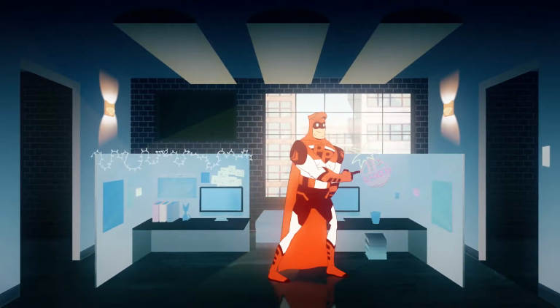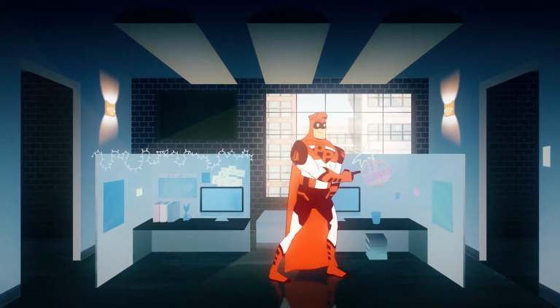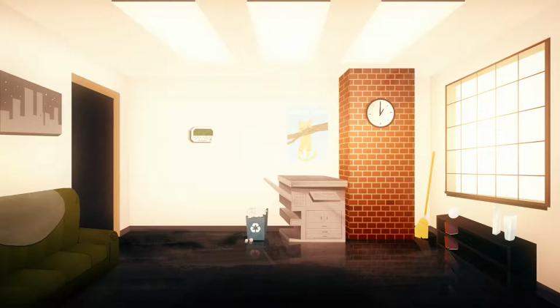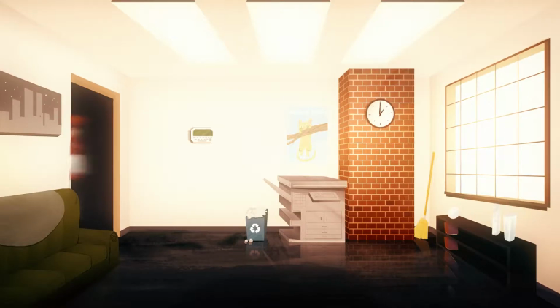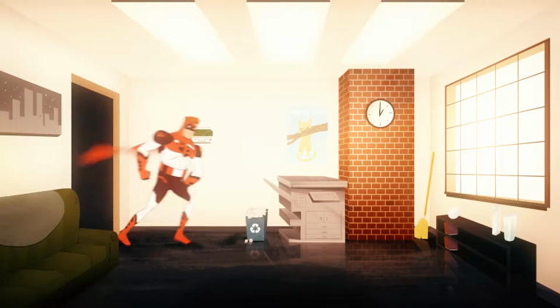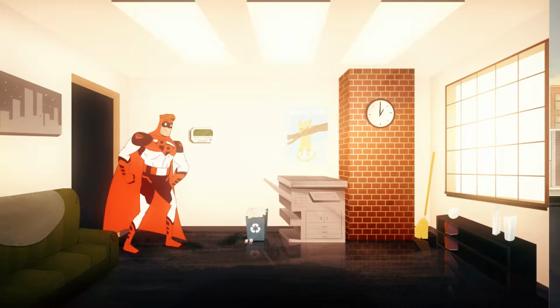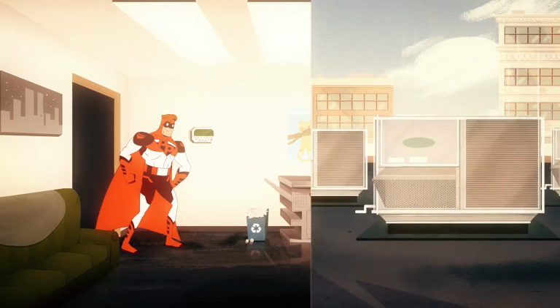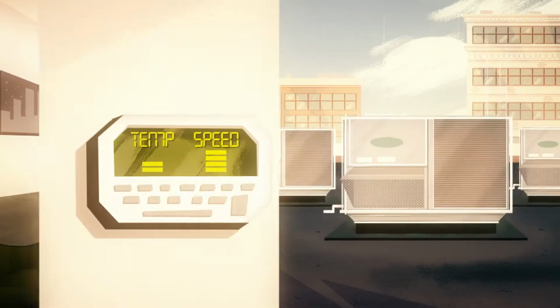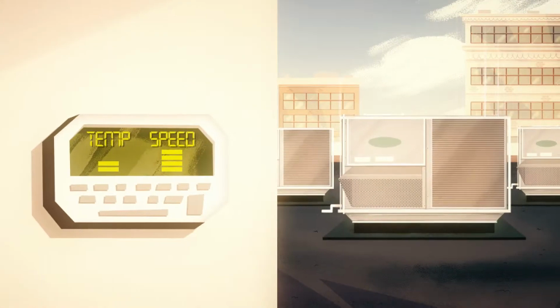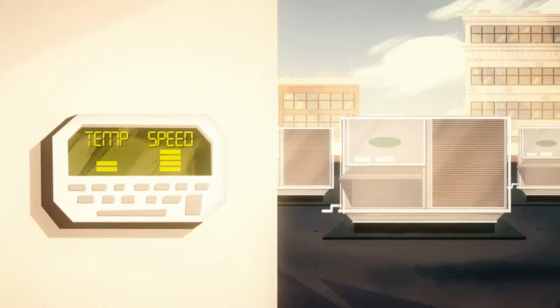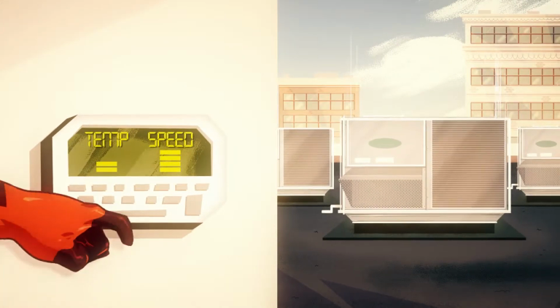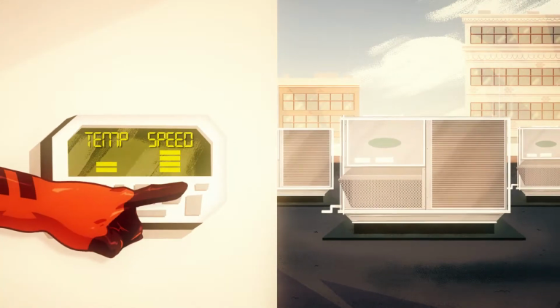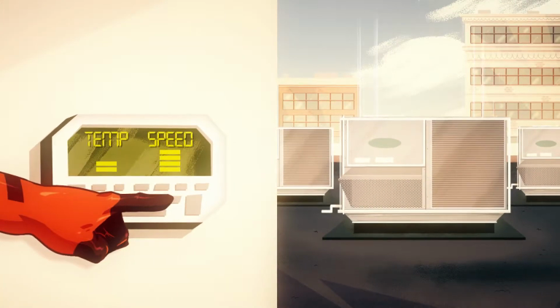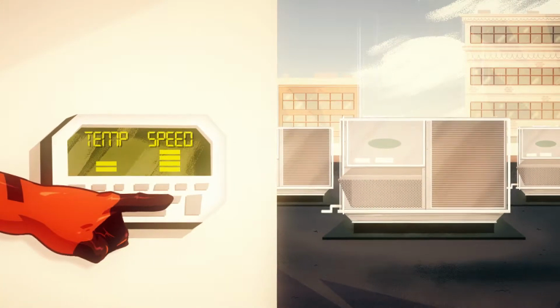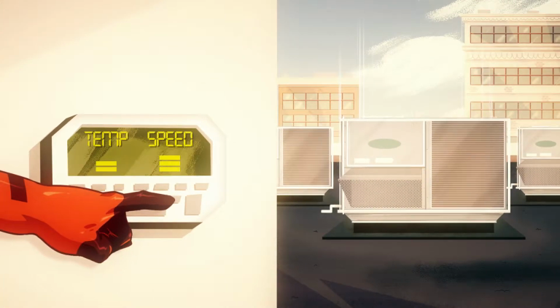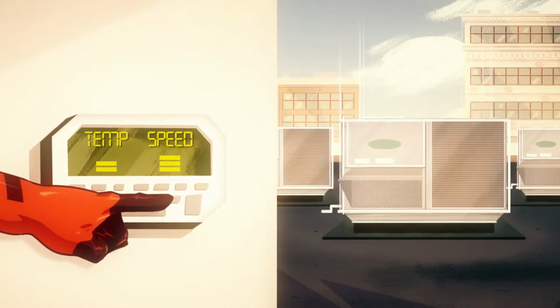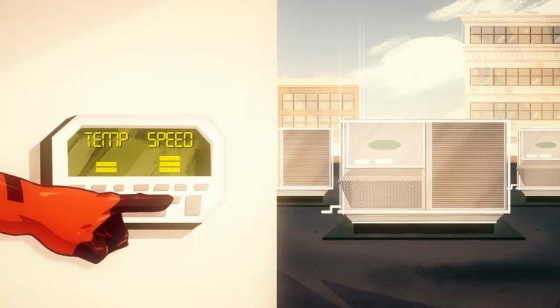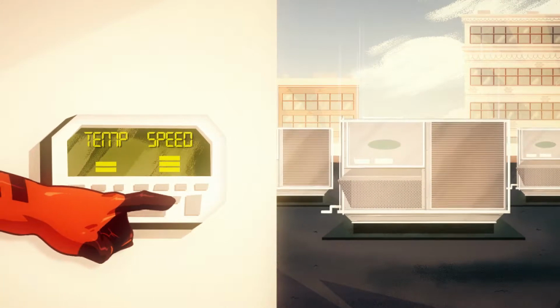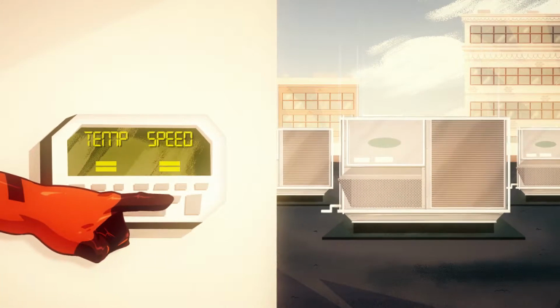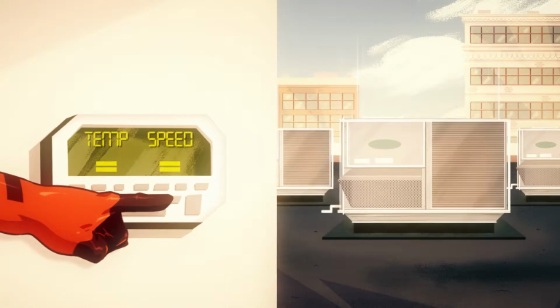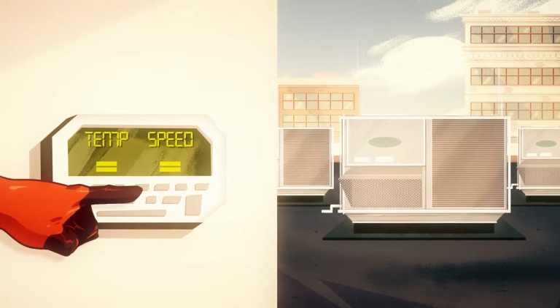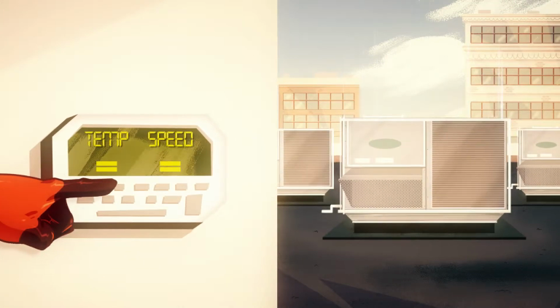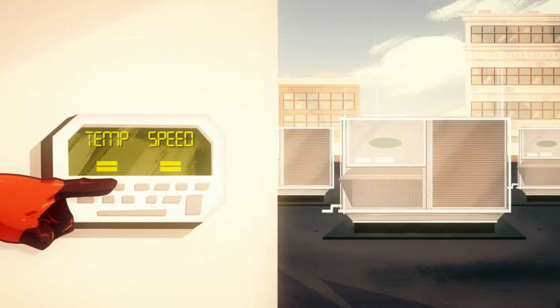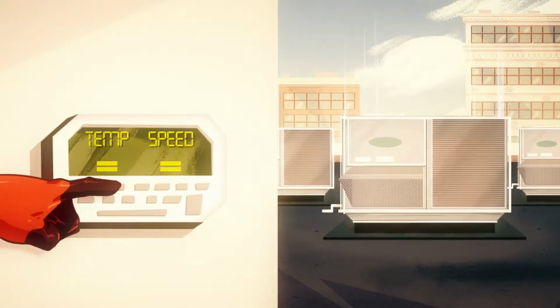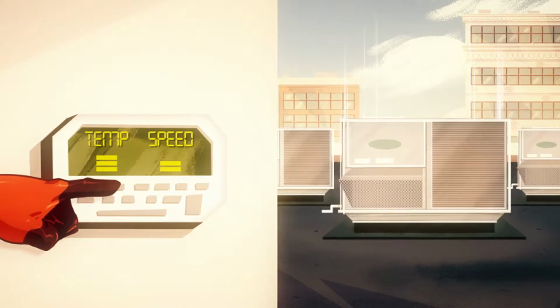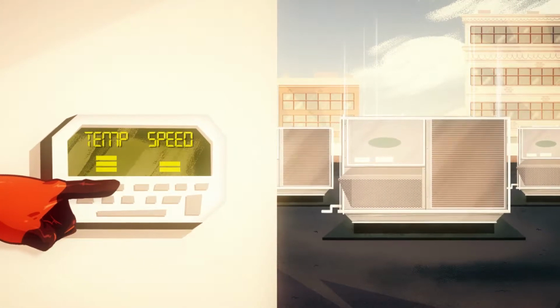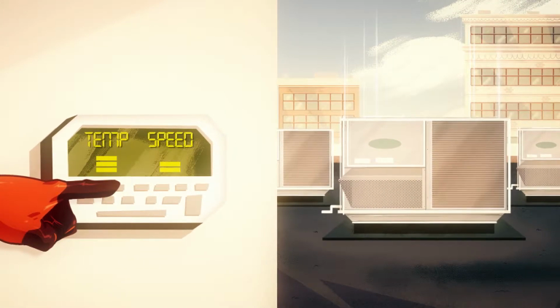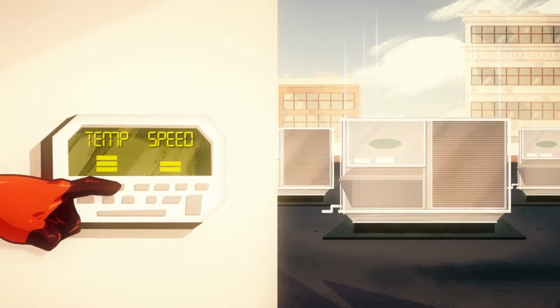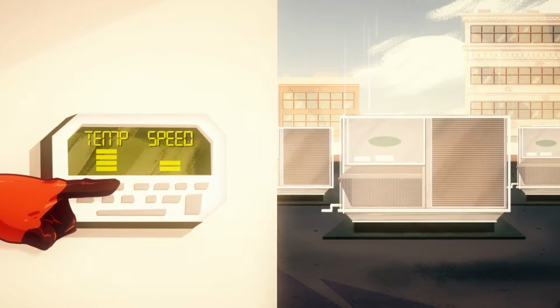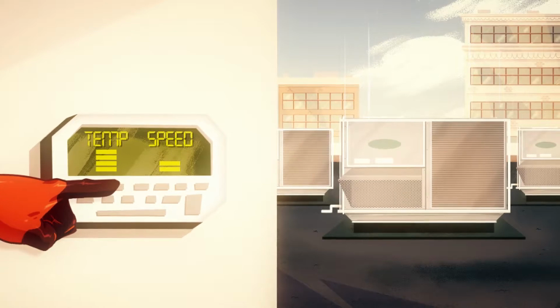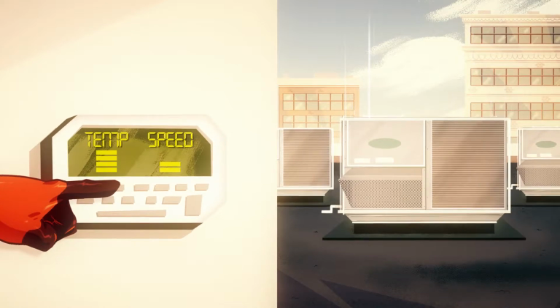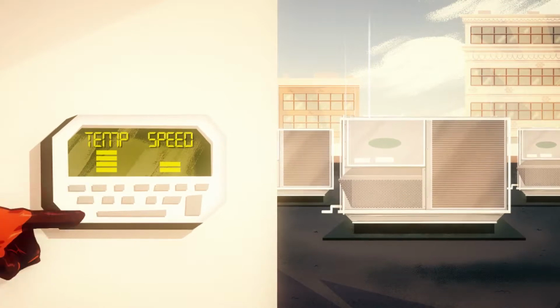Next, adjust HVAC temperatures and fan speeds to maximize both savings and comfort during the peak event.